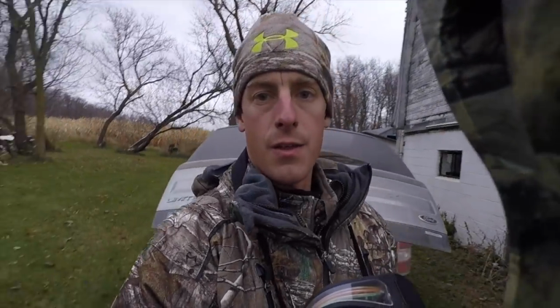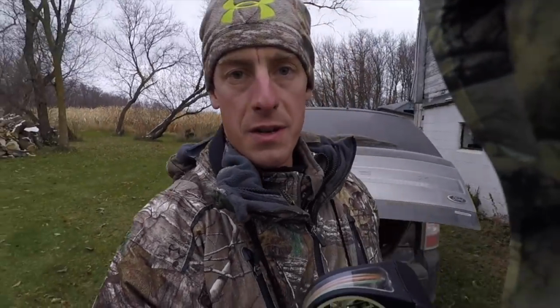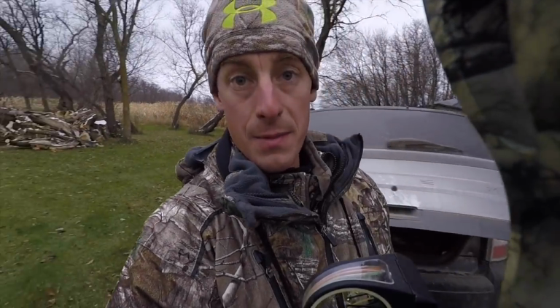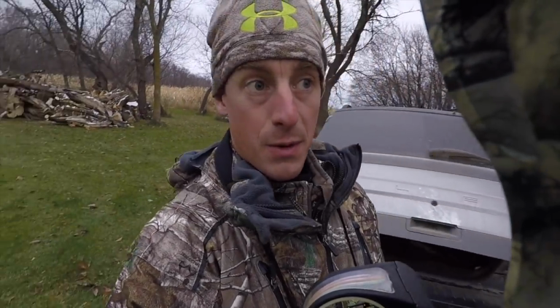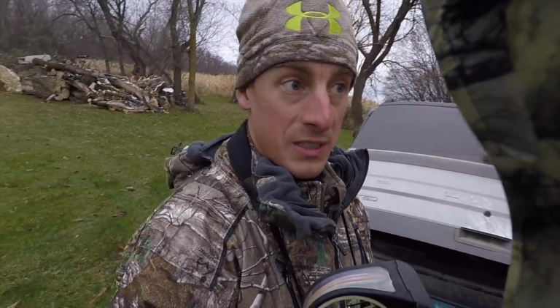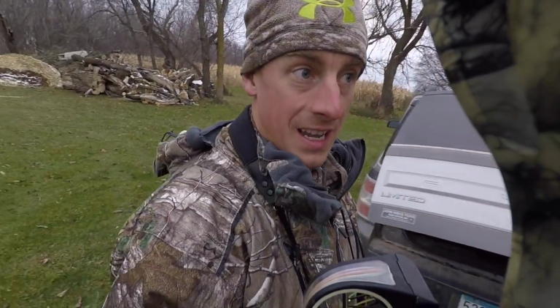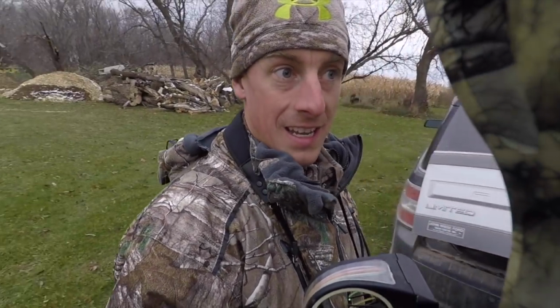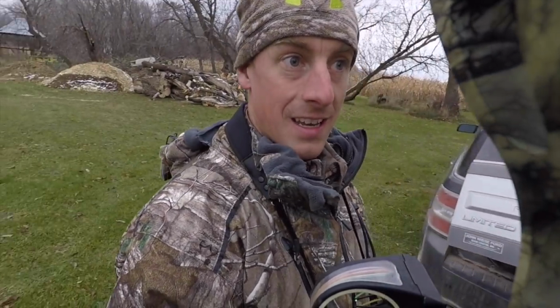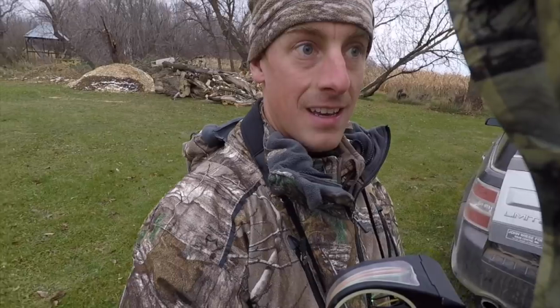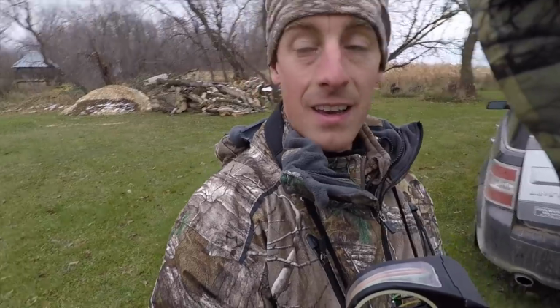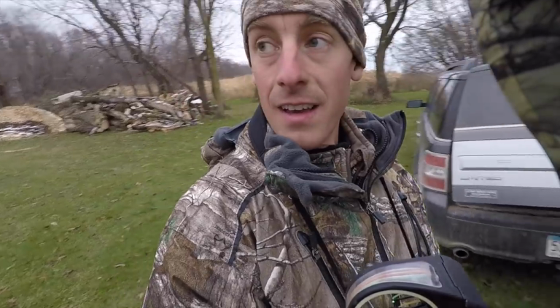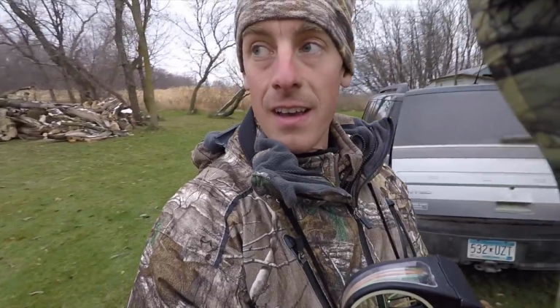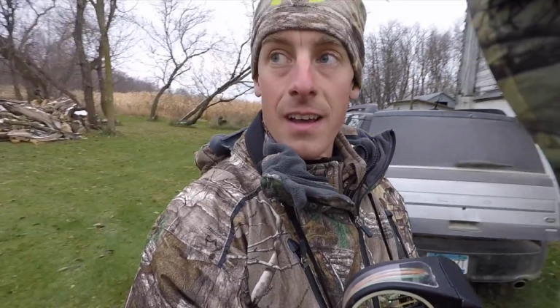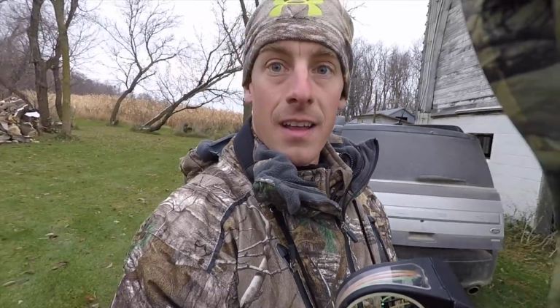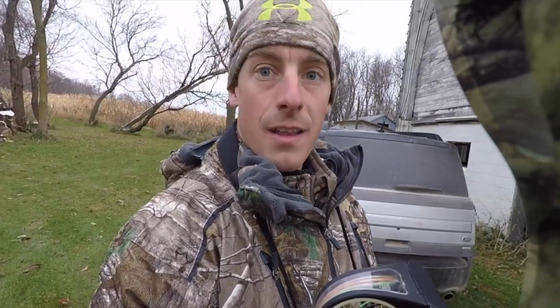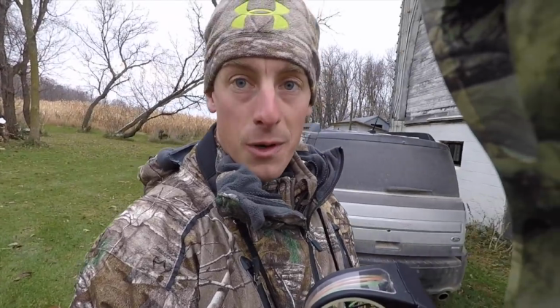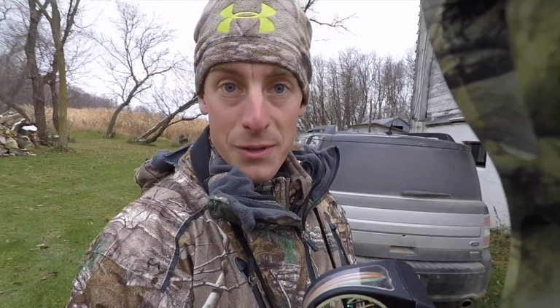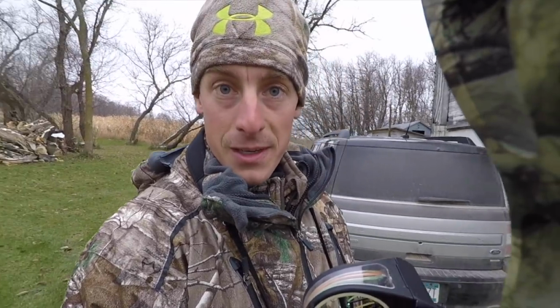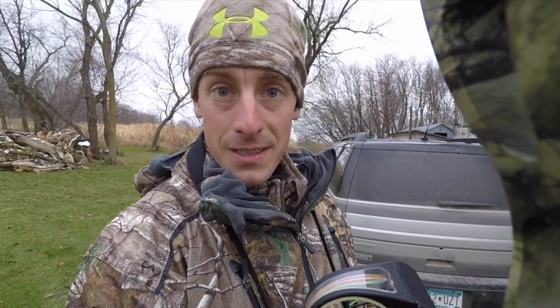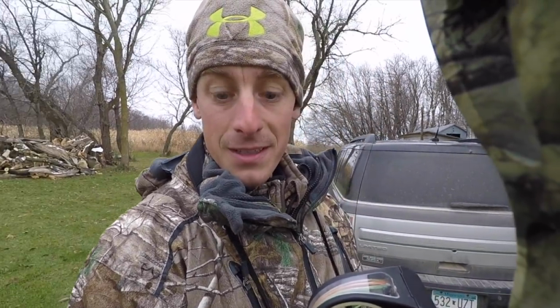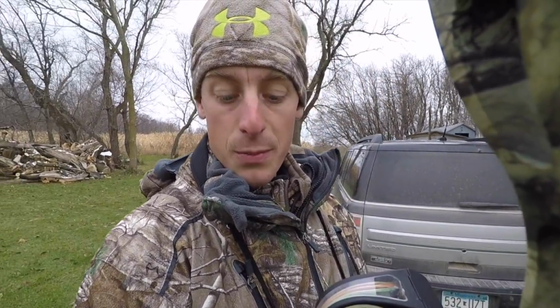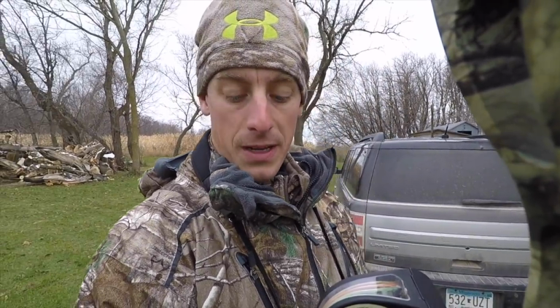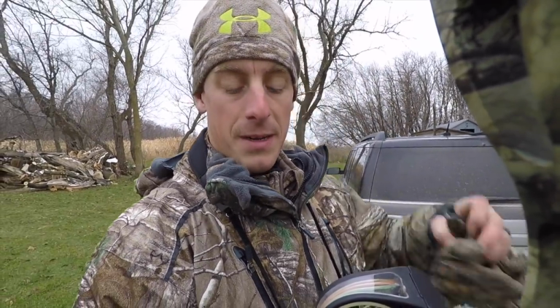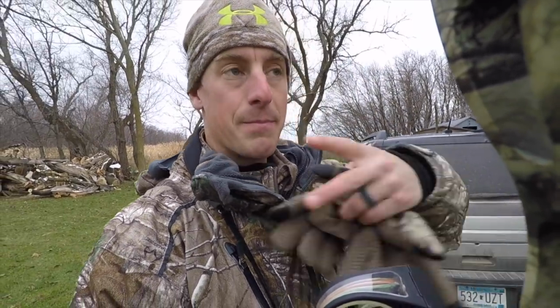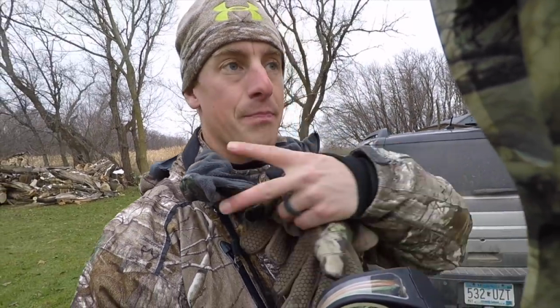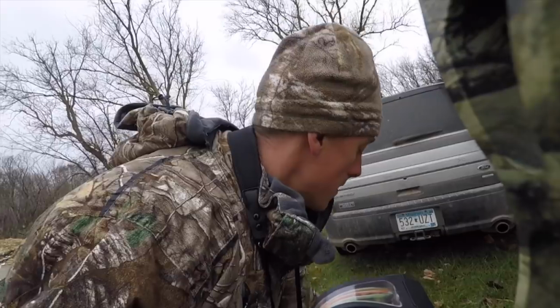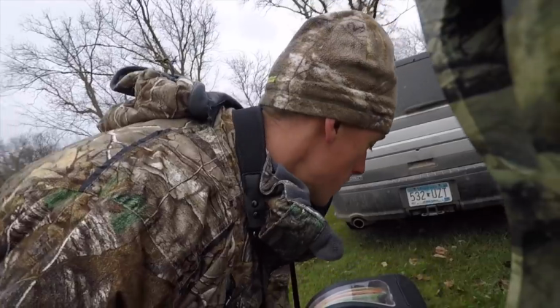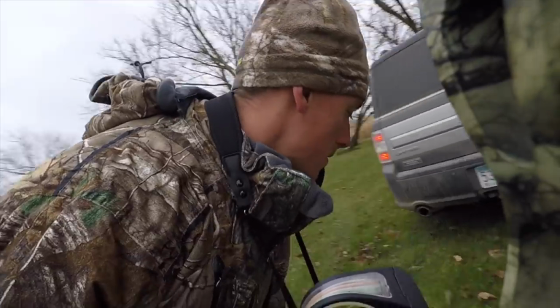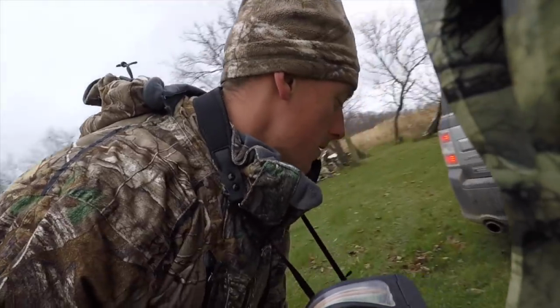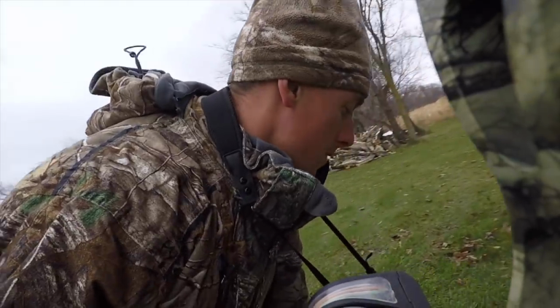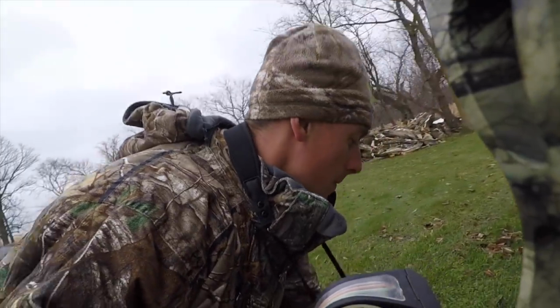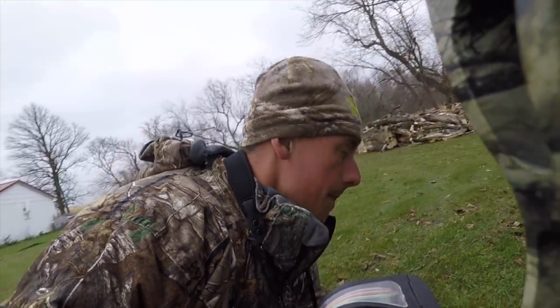Third time in the bow stand. The word on the street is things are picking up.